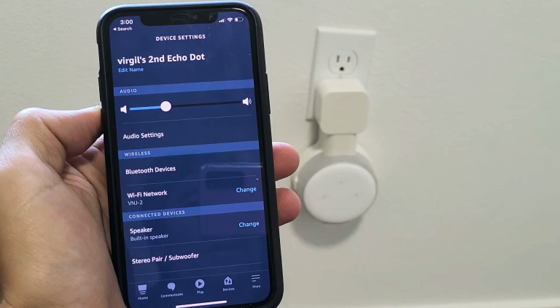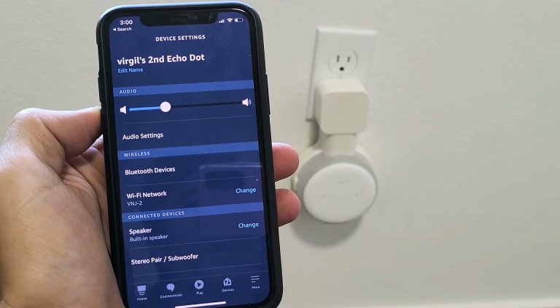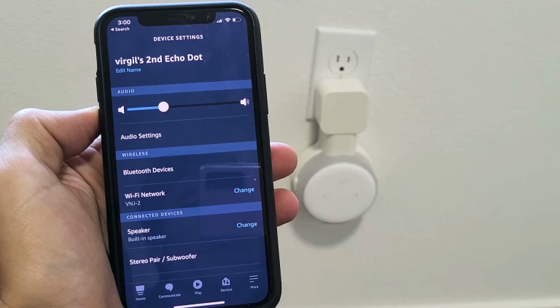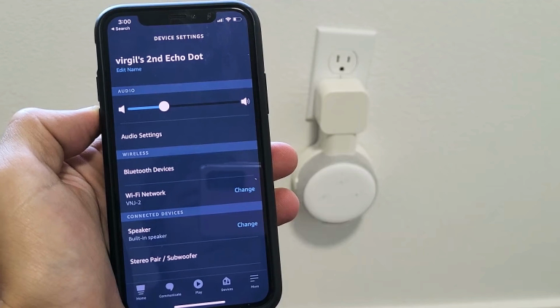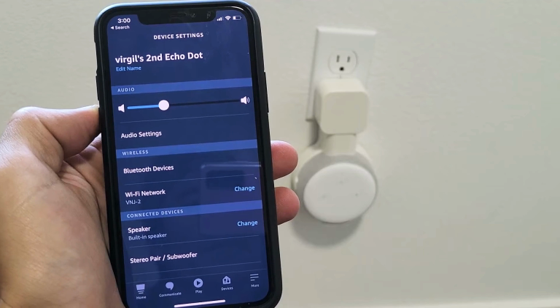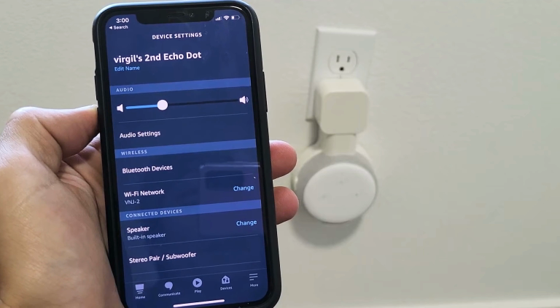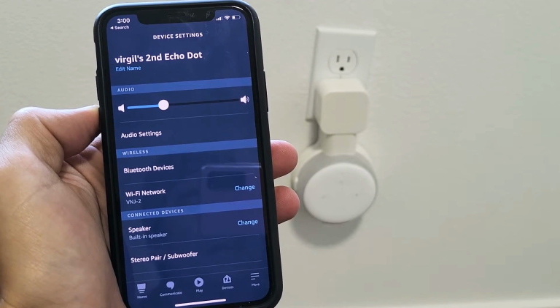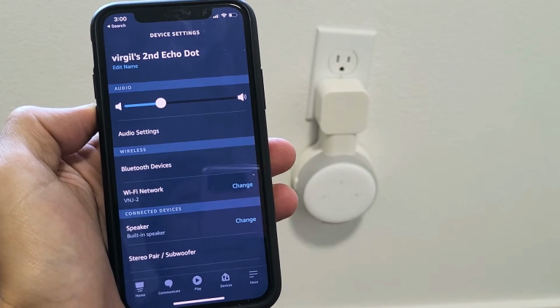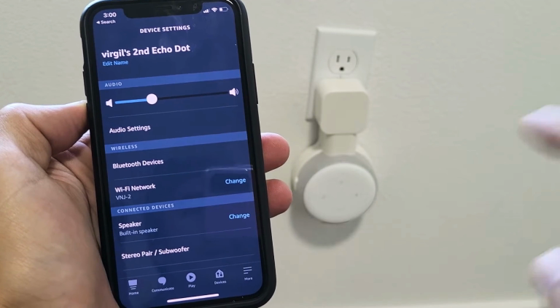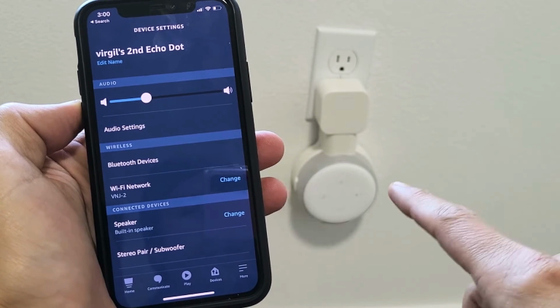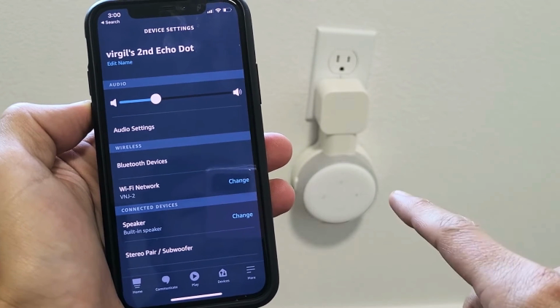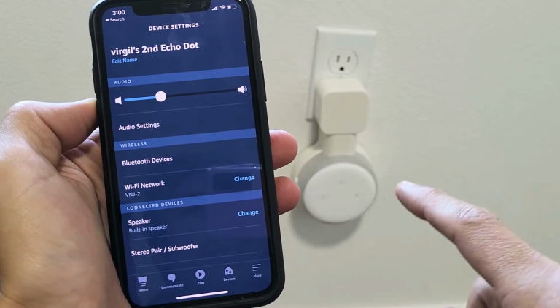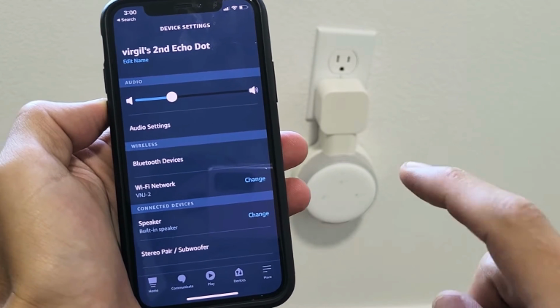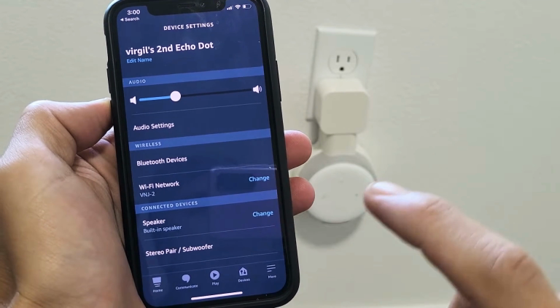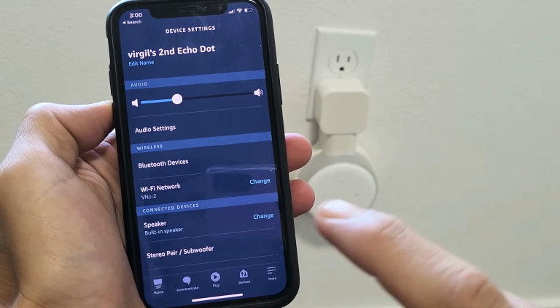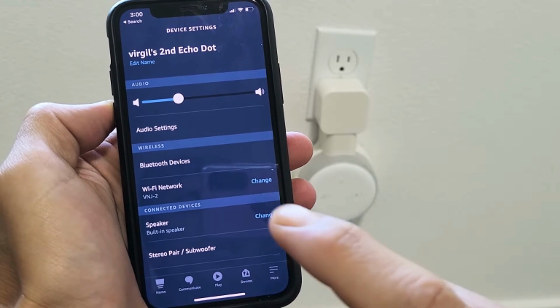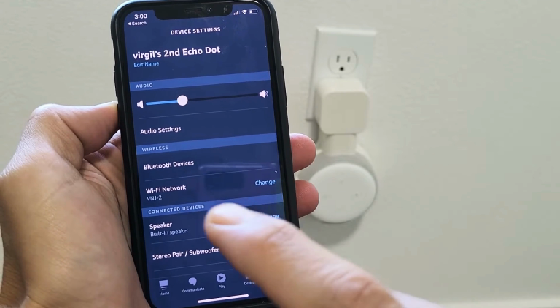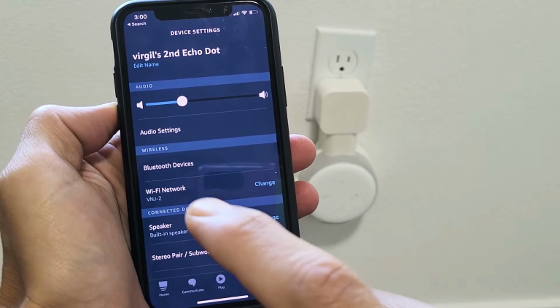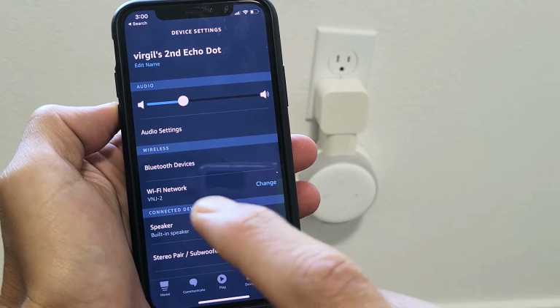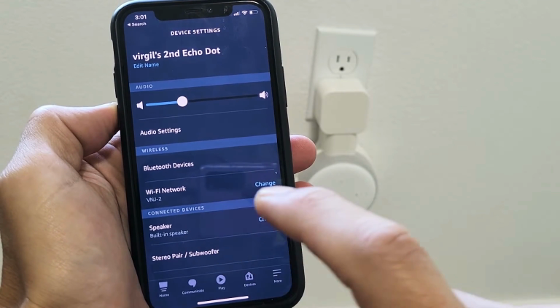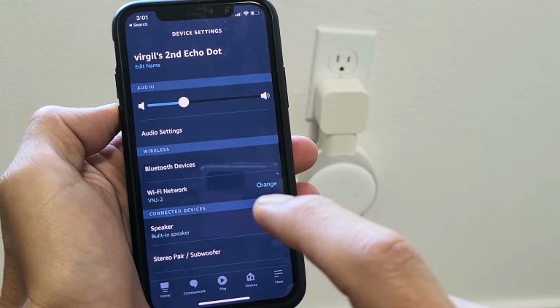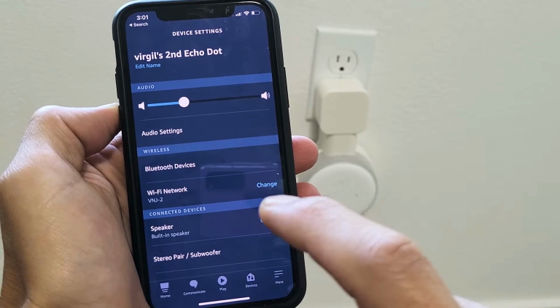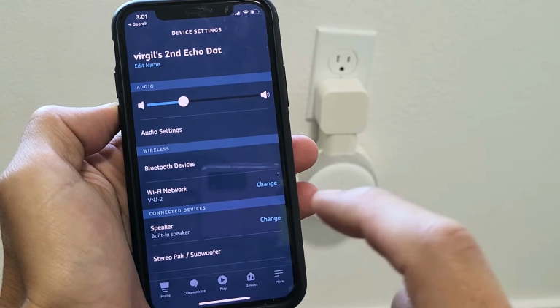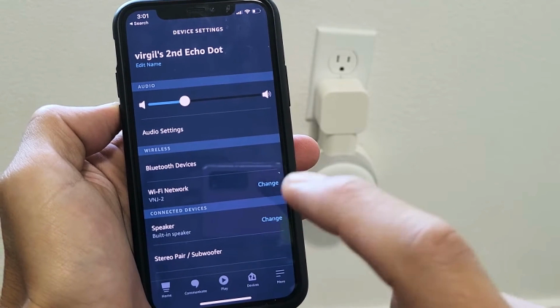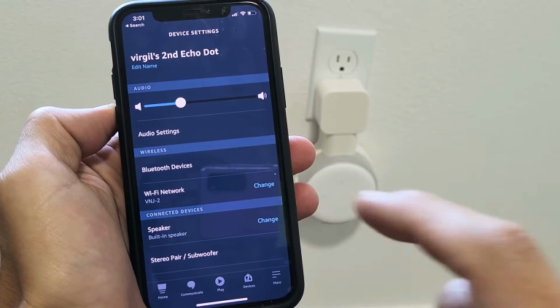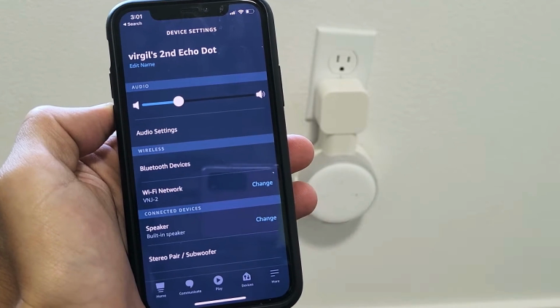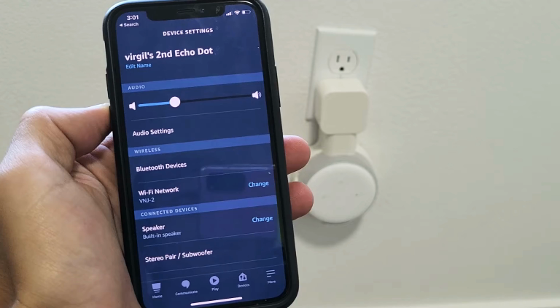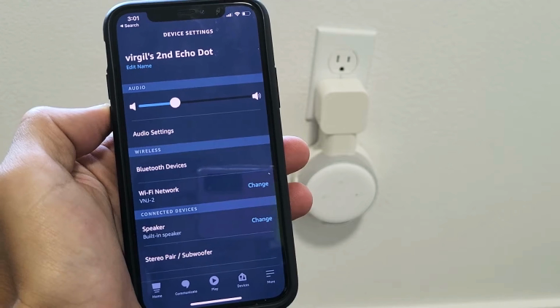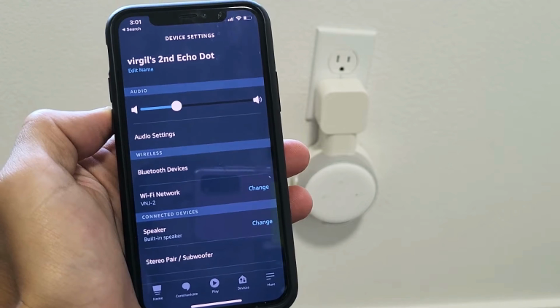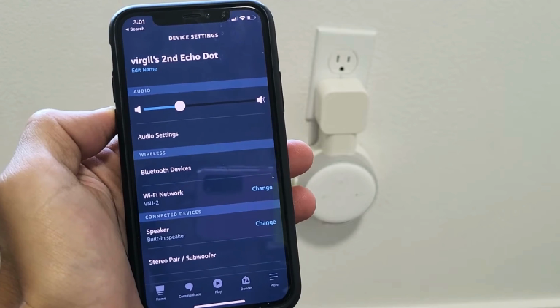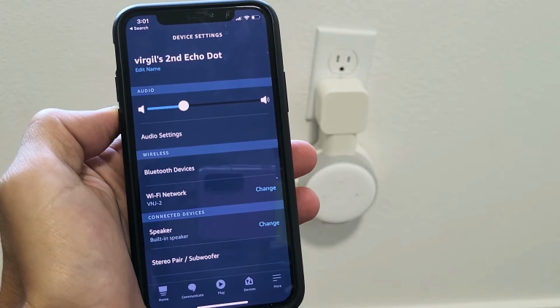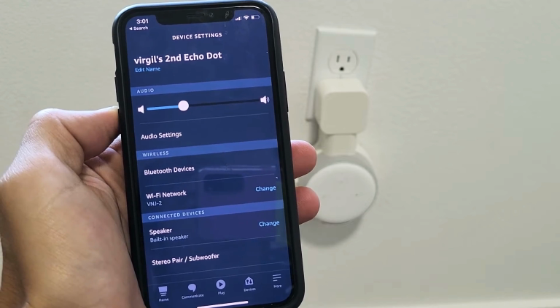I have an Echo Dot and what I want to do is change to a new Wi-Fi network. Very, very simple to do.